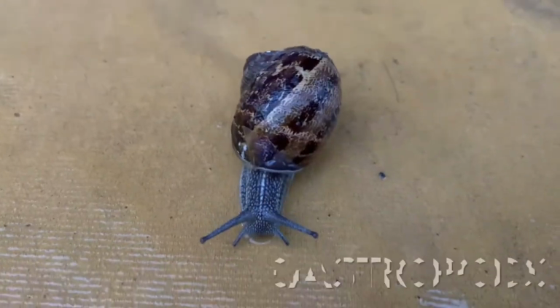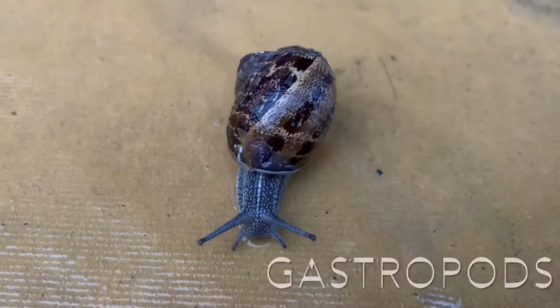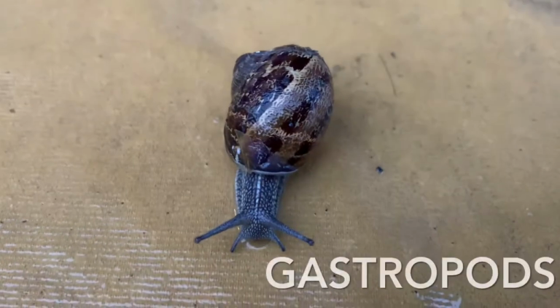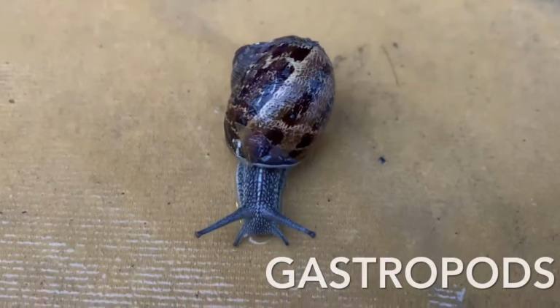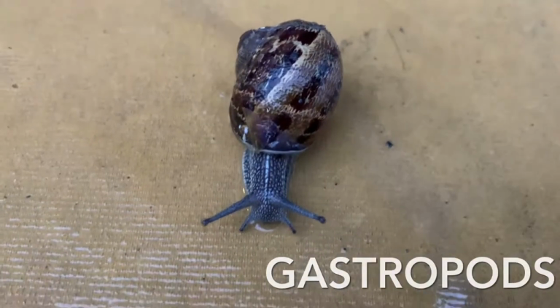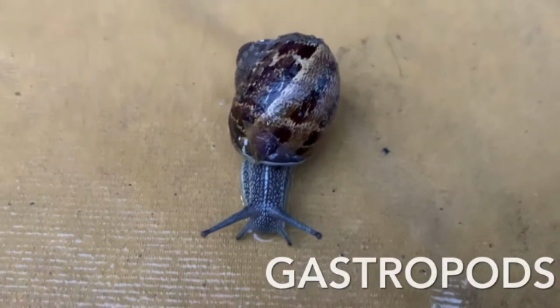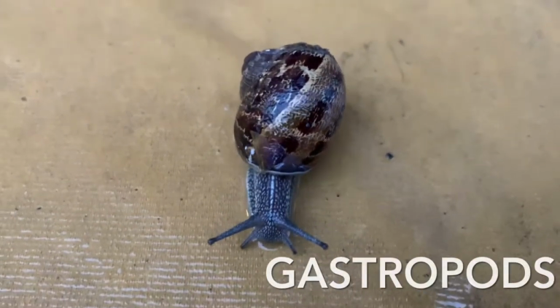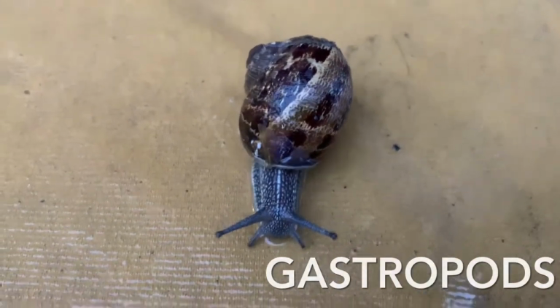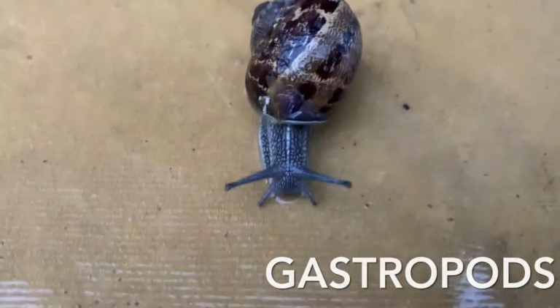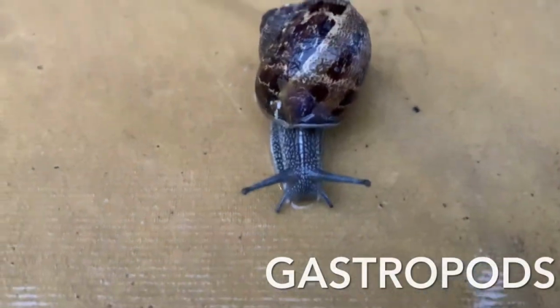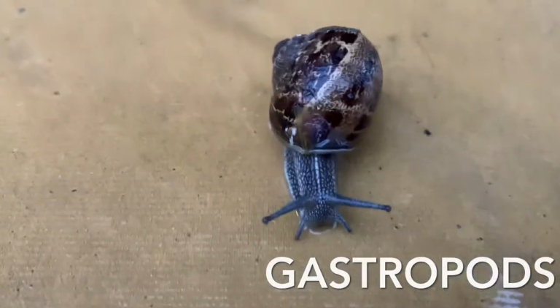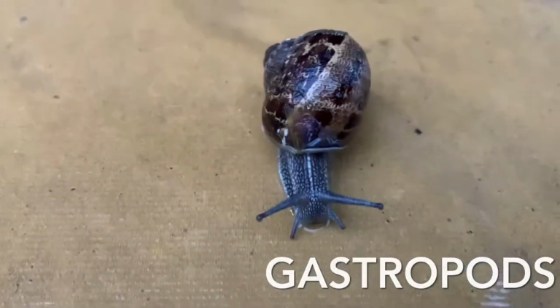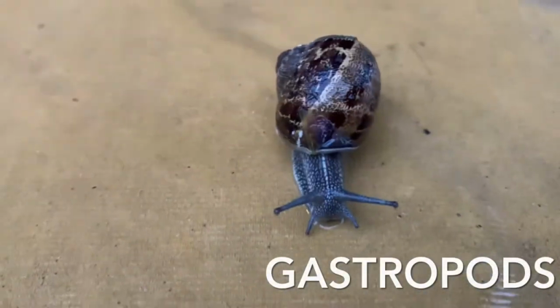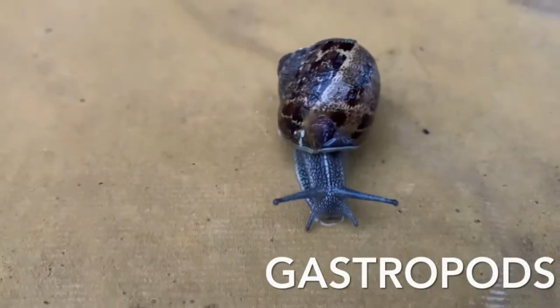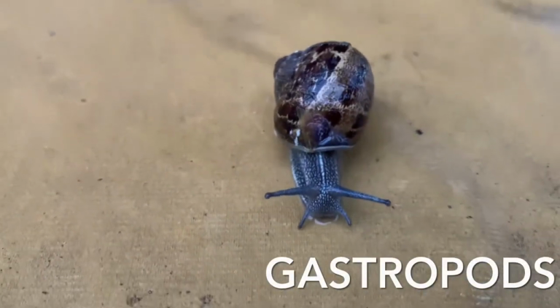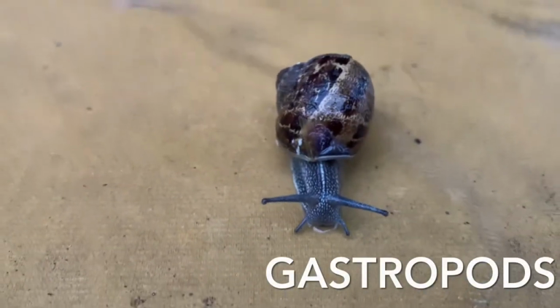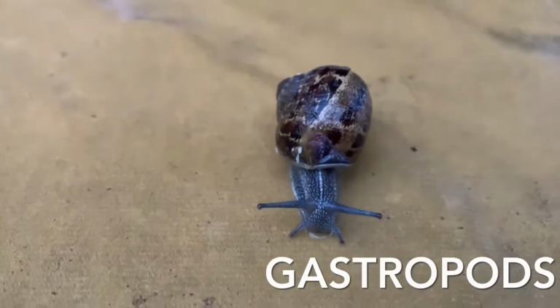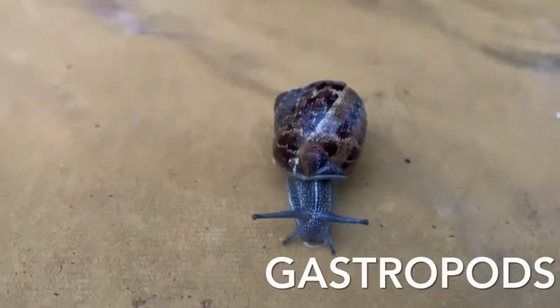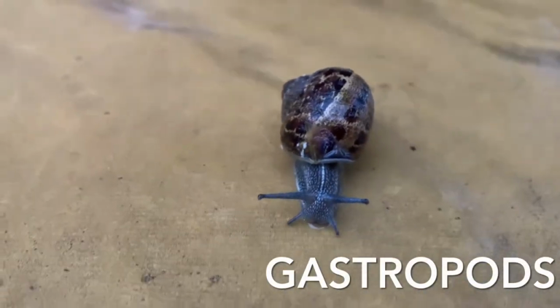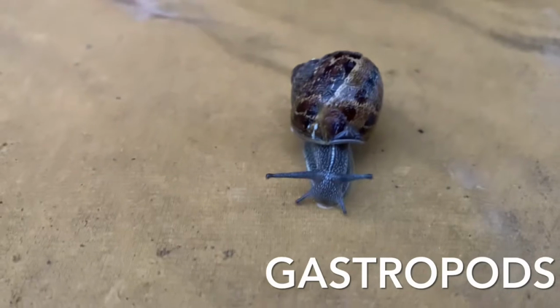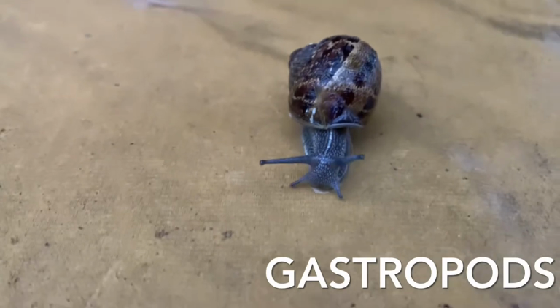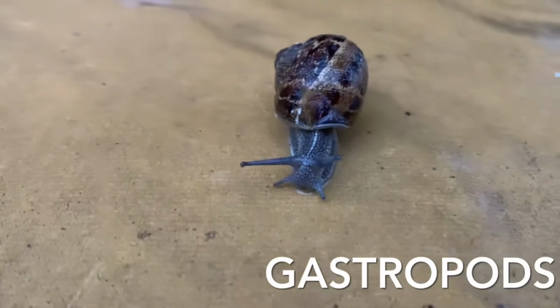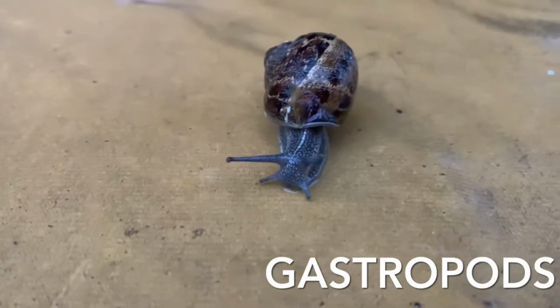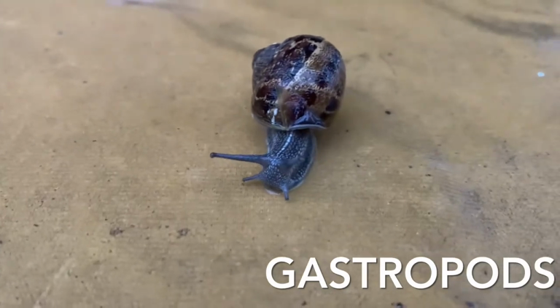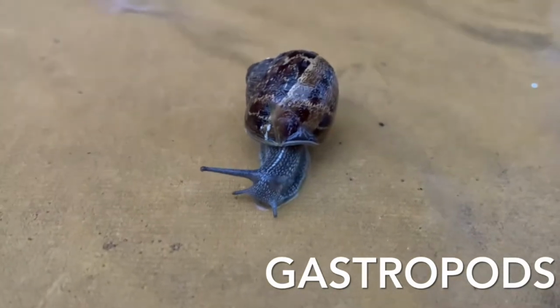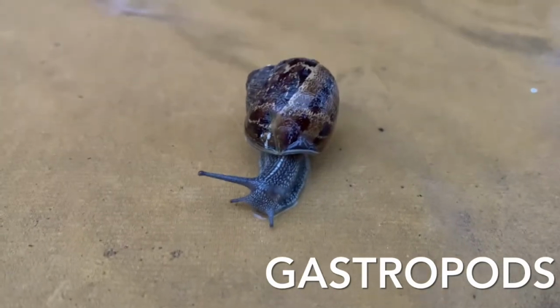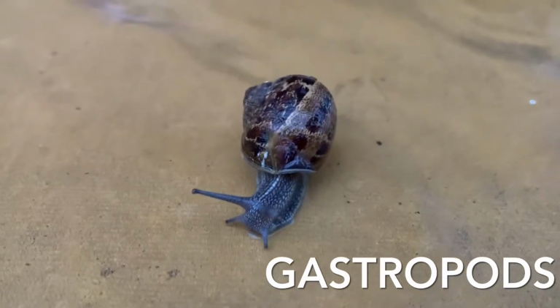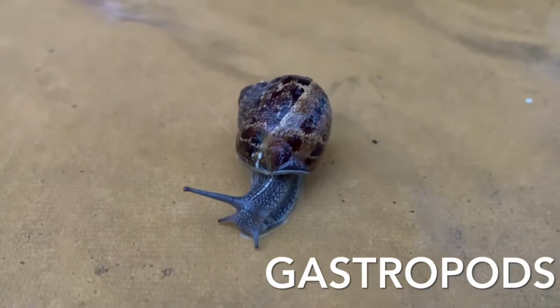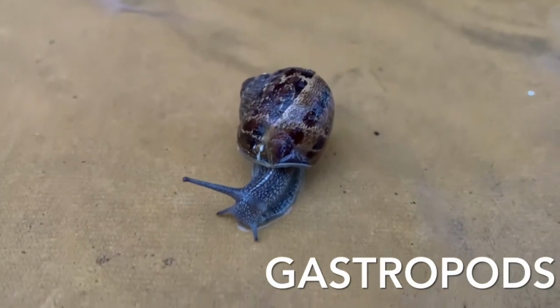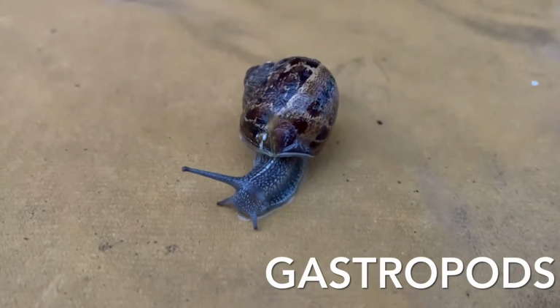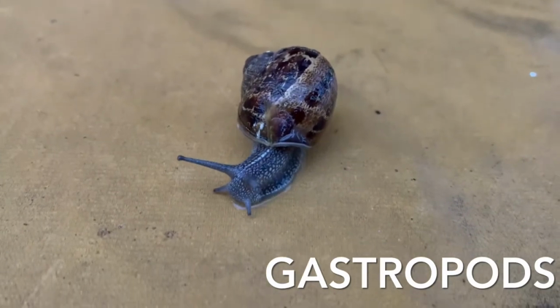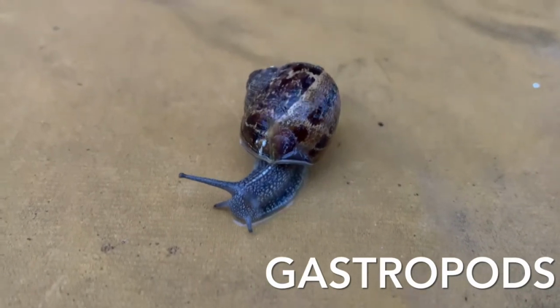Do you know snails and slugs are both part of the same class of creature called gastropods?